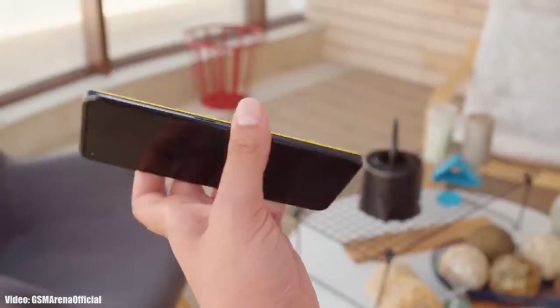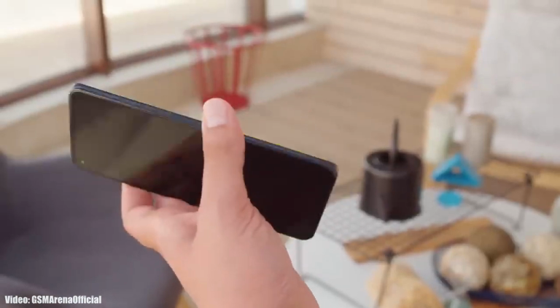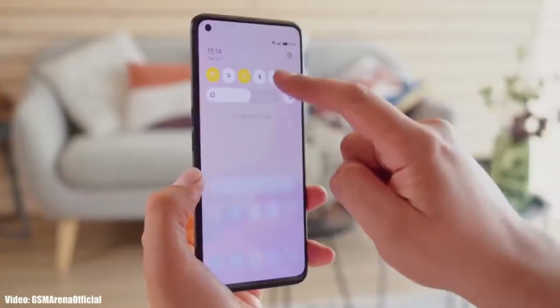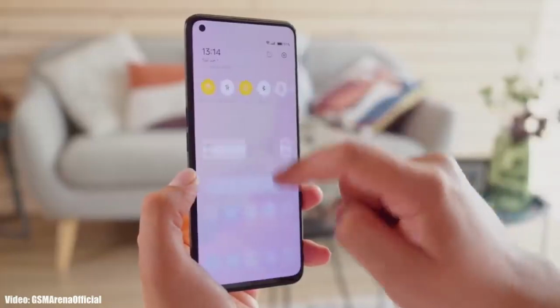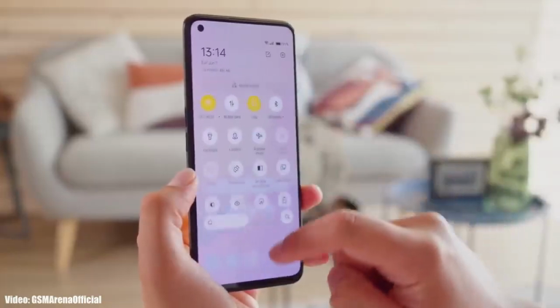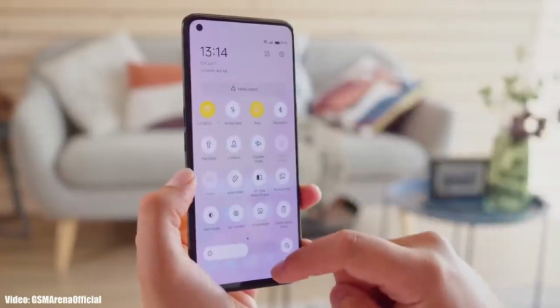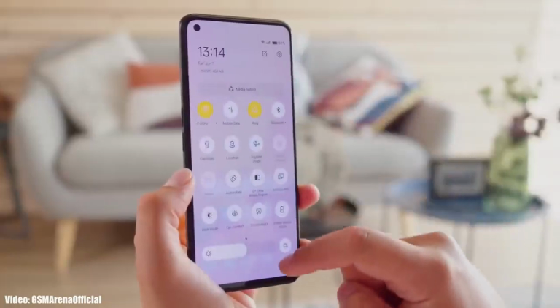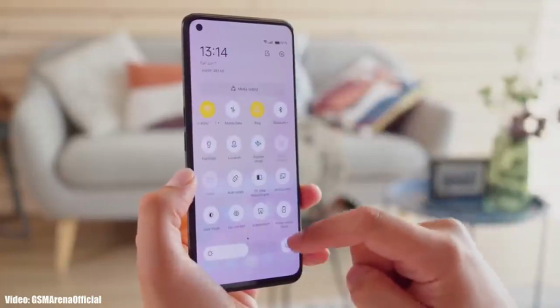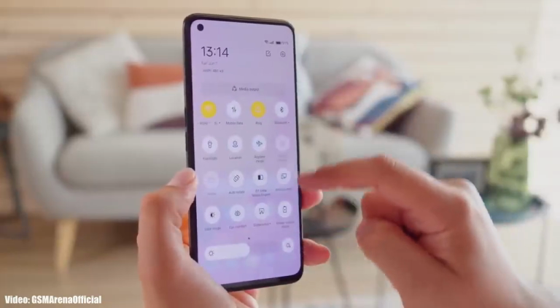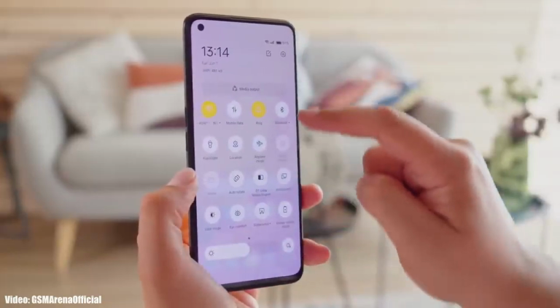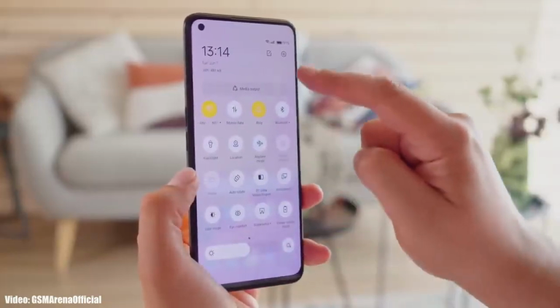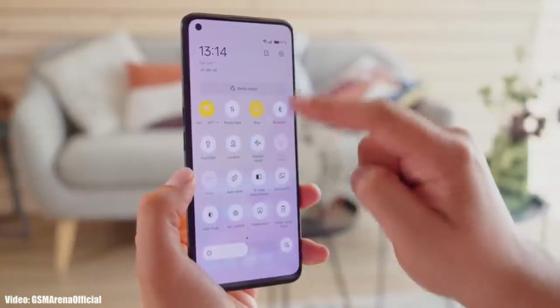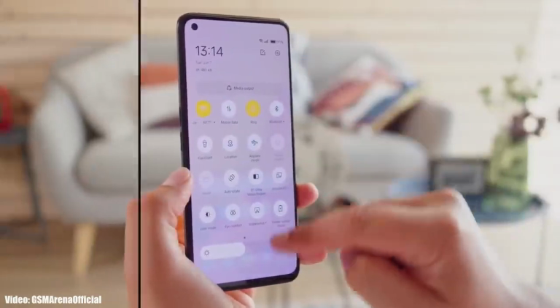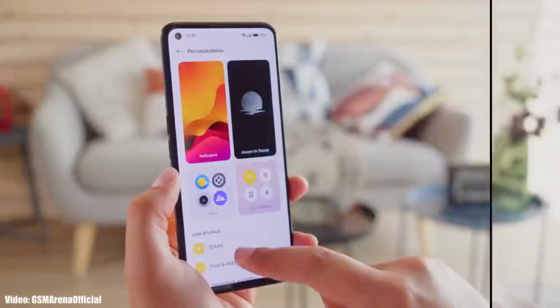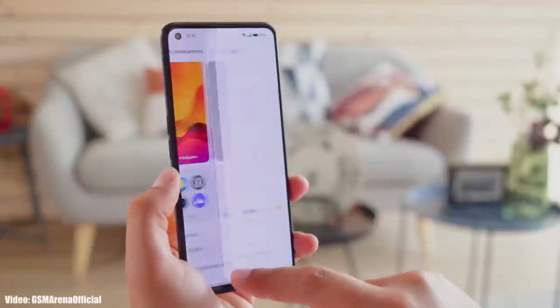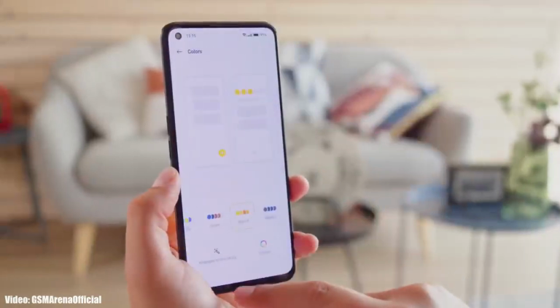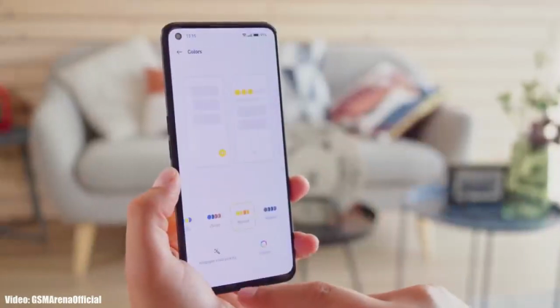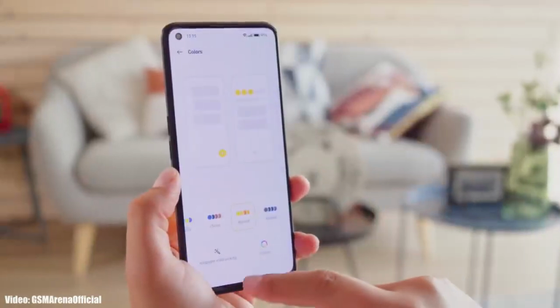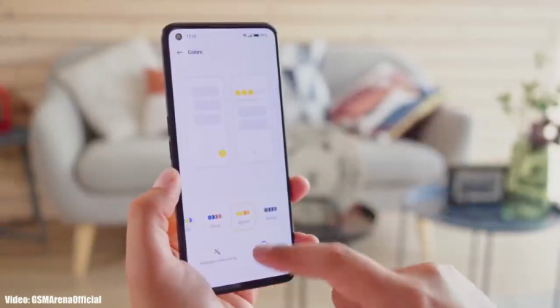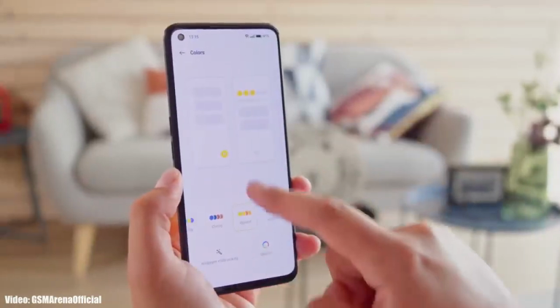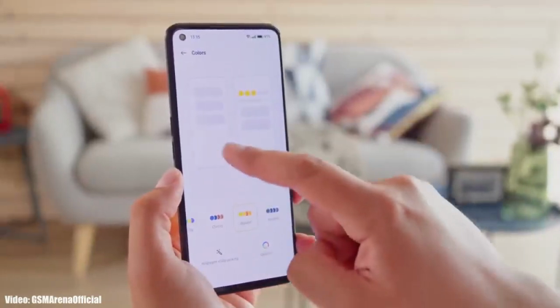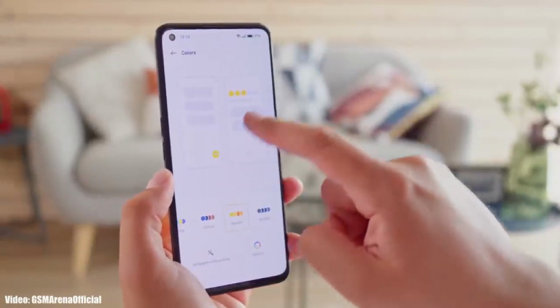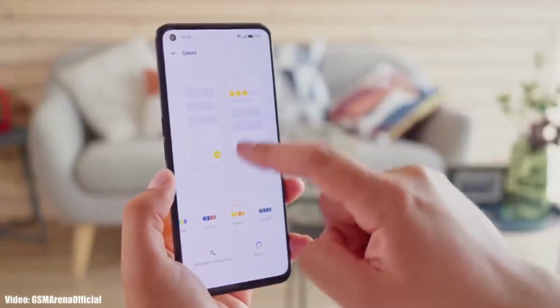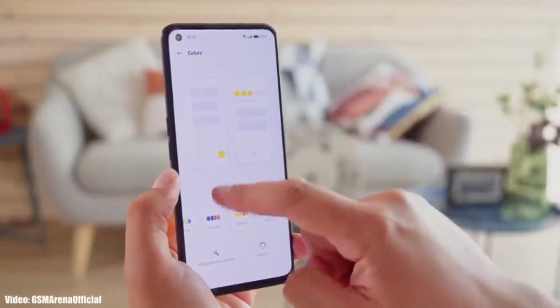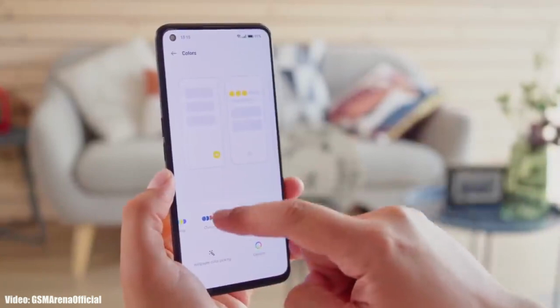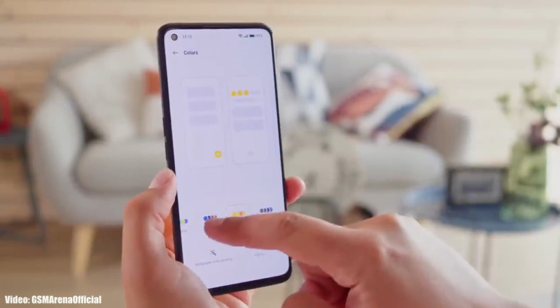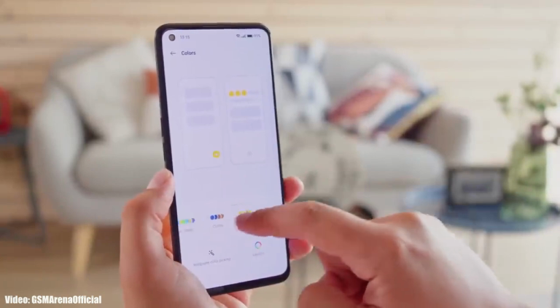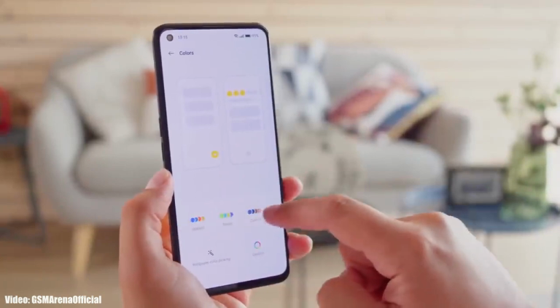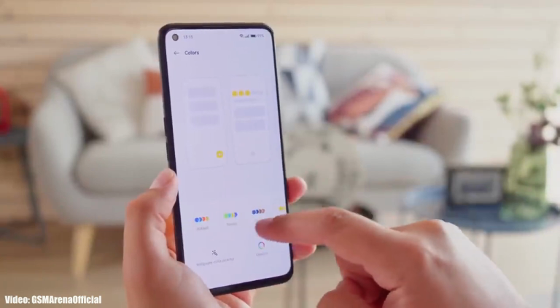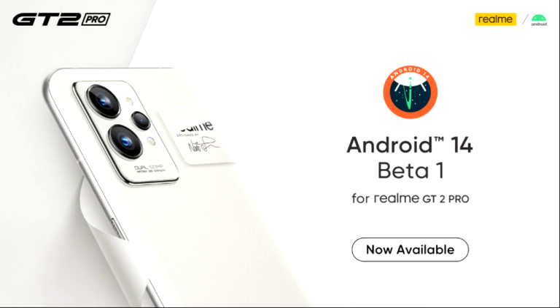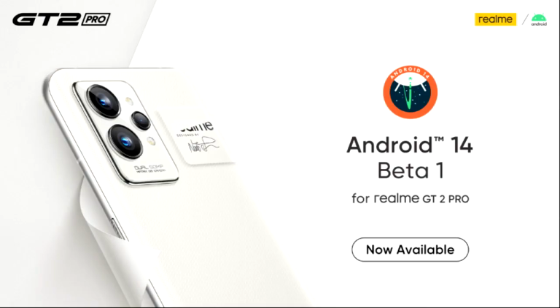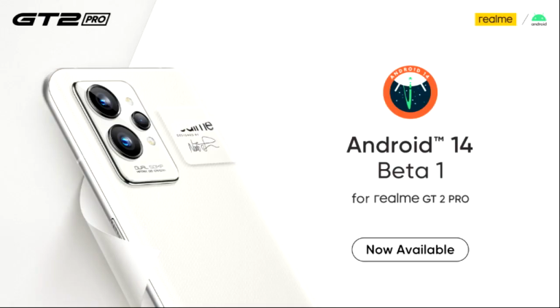The Dimensity 8100 chipset can easily run Android 14 and all the new features that Realme UI 5 will bring. You don't need to worry about performance because this chipset can handle Android 14 without any issues.